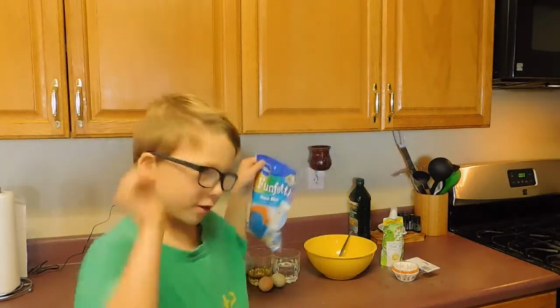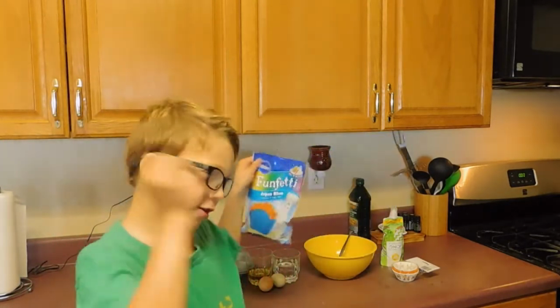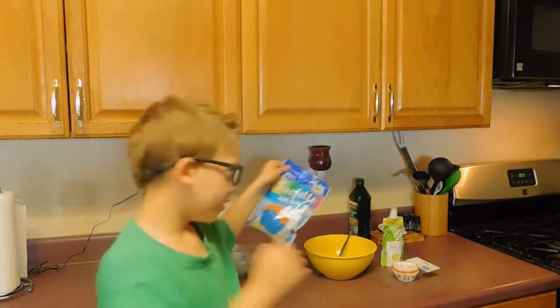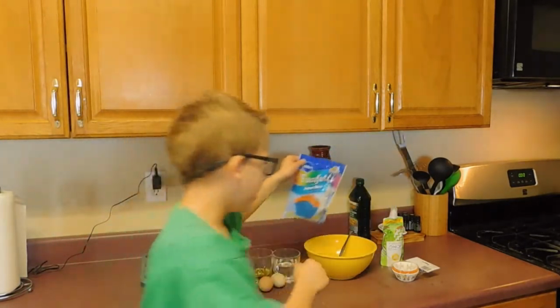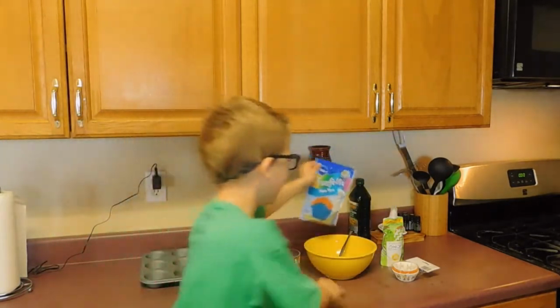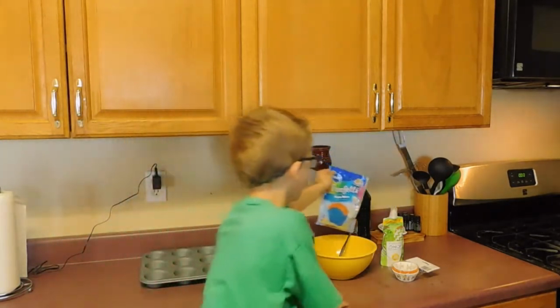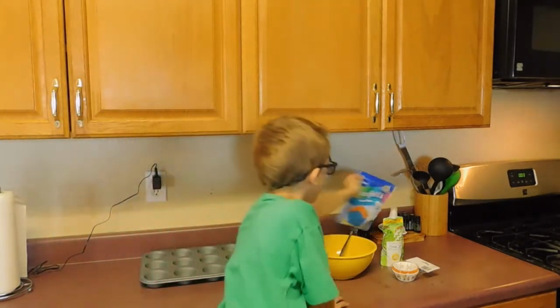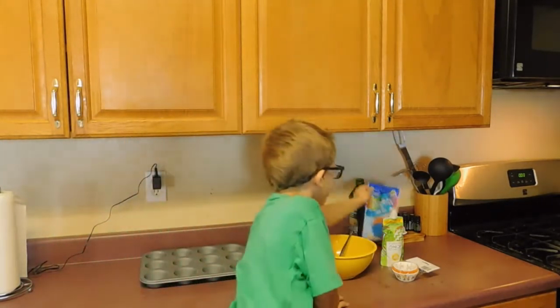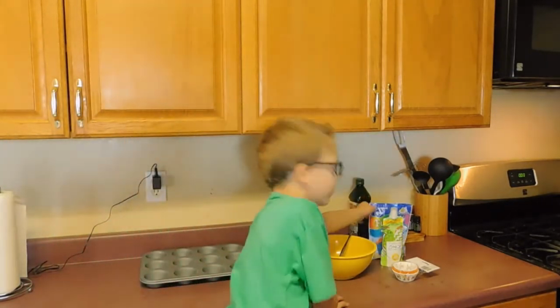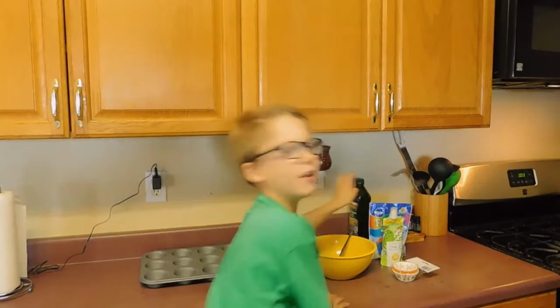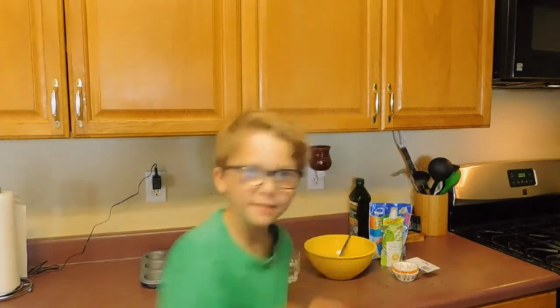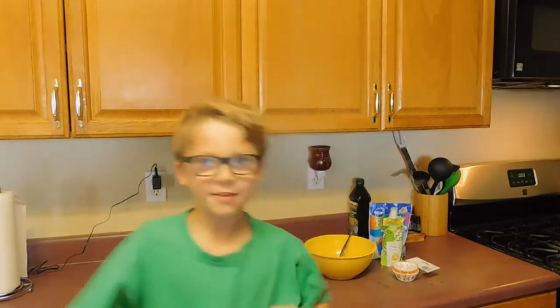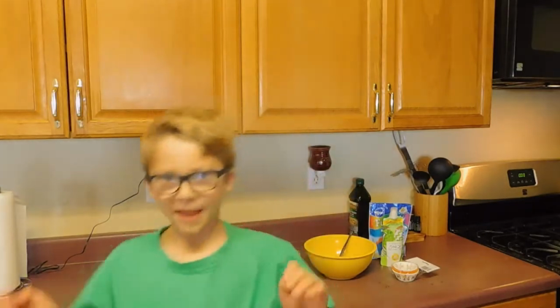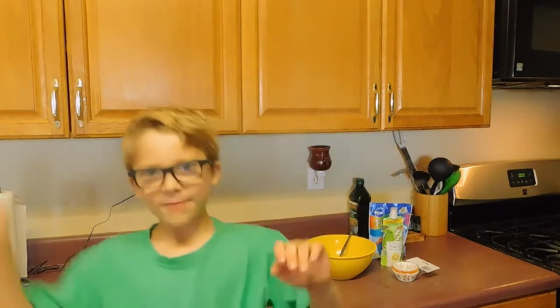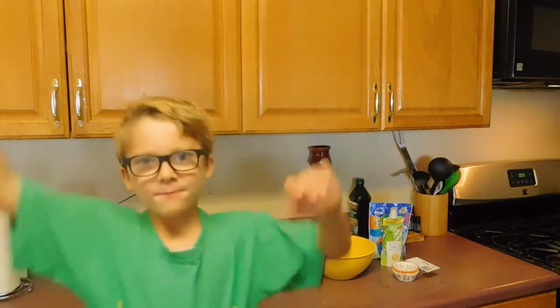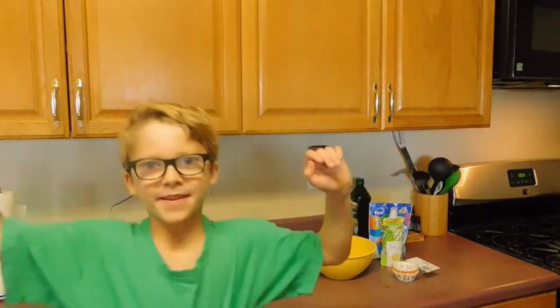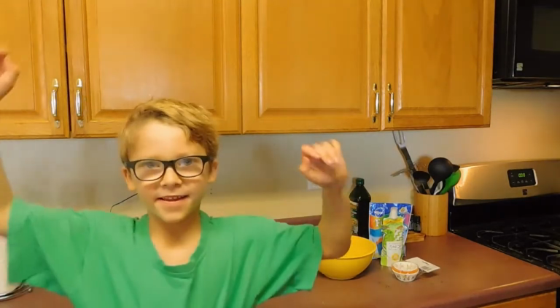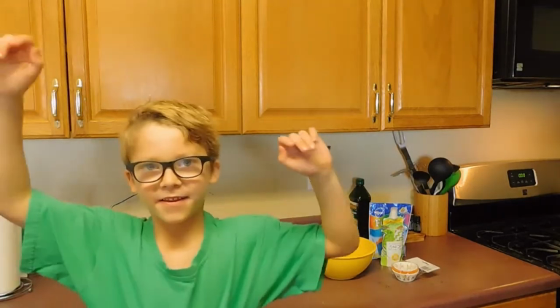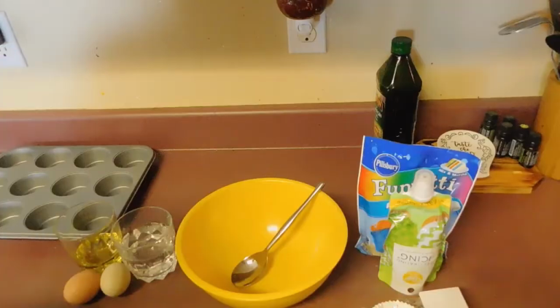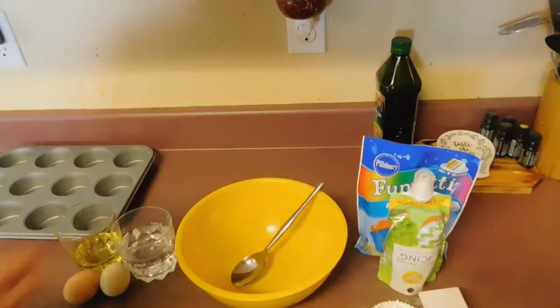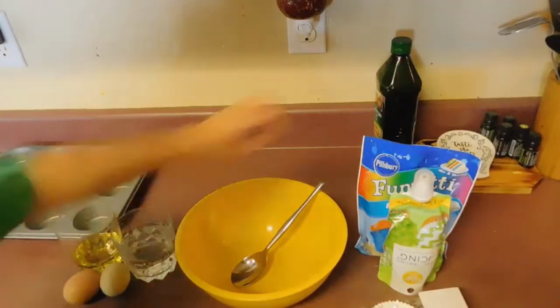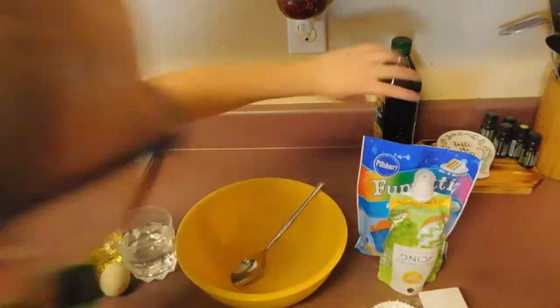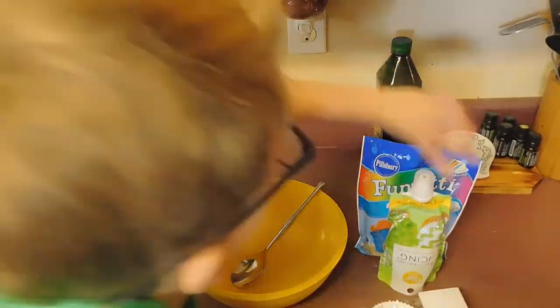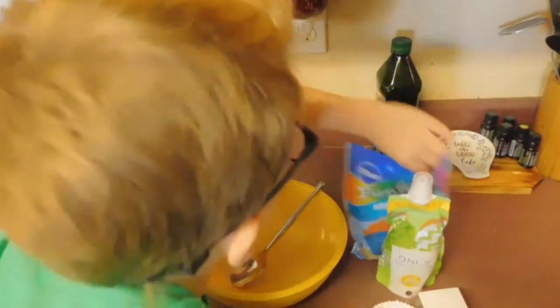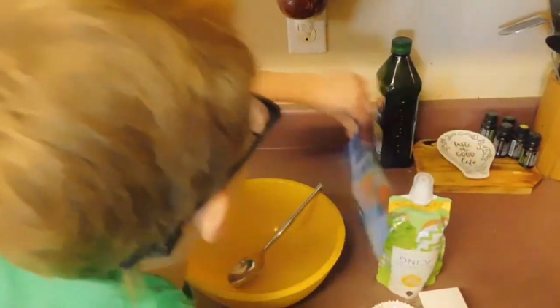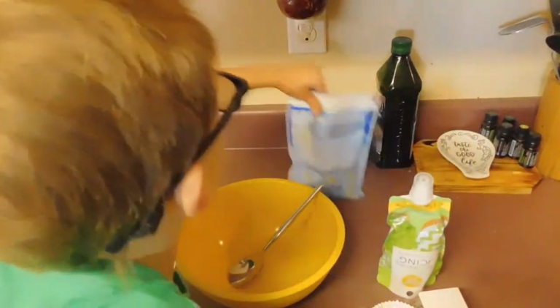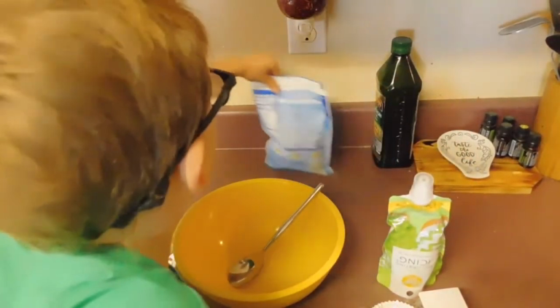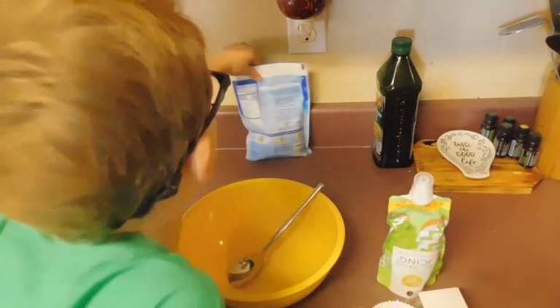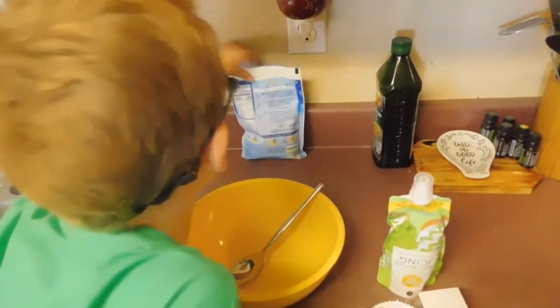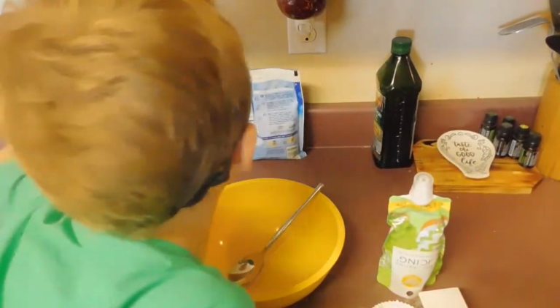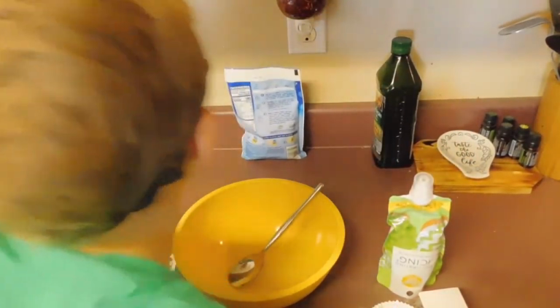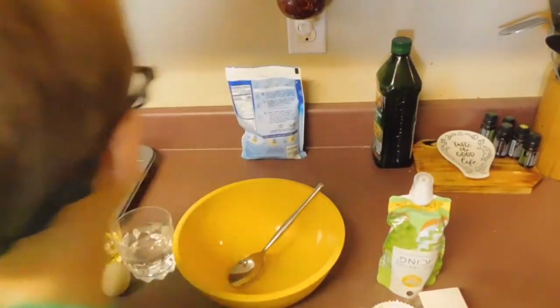Now let's dance begin. Okay, let's read the recipe.